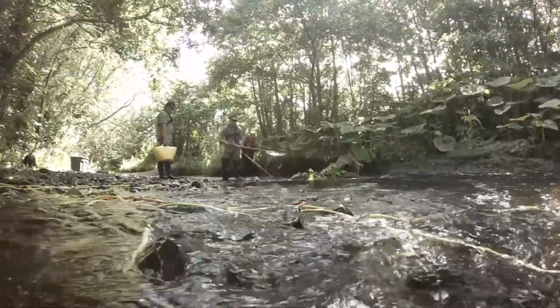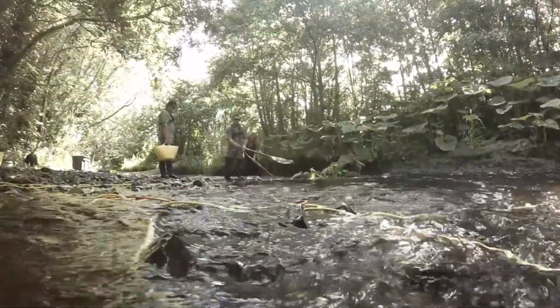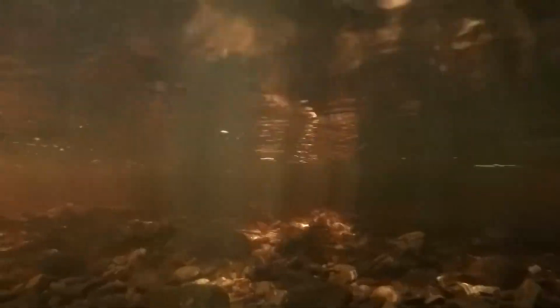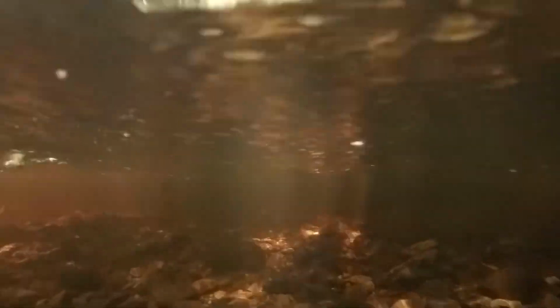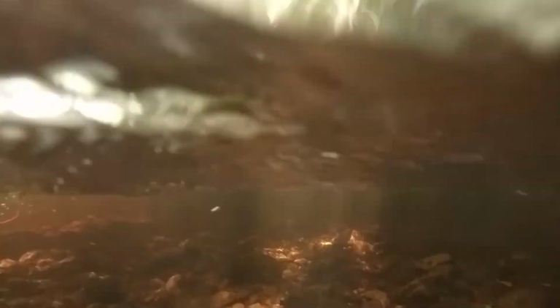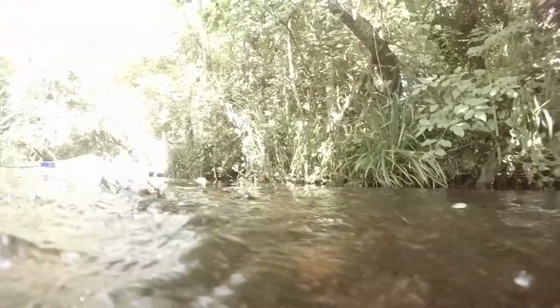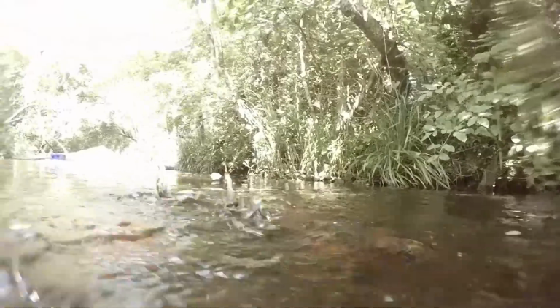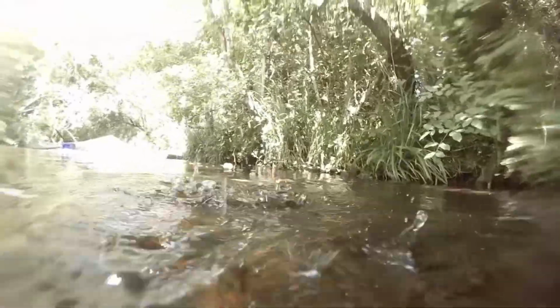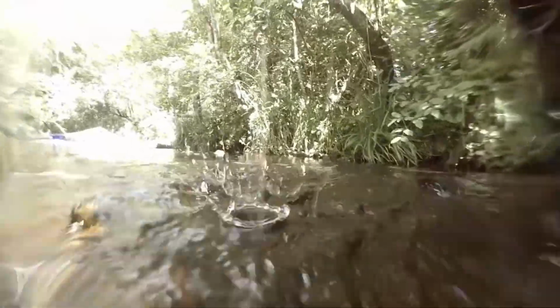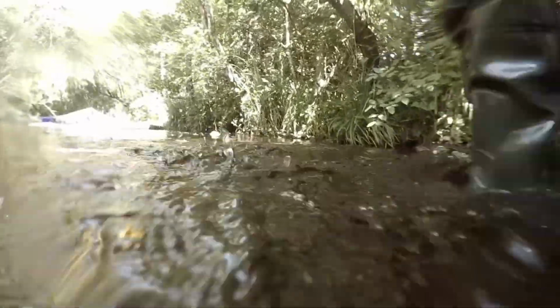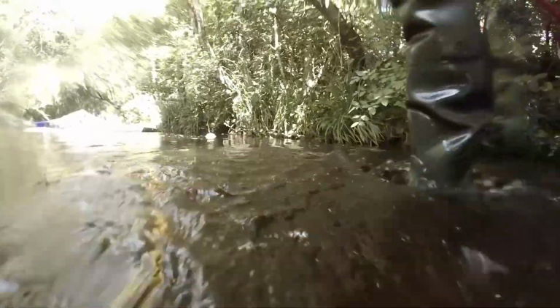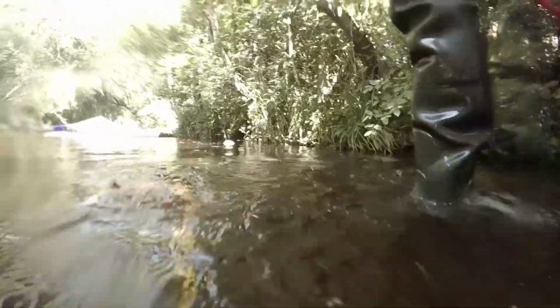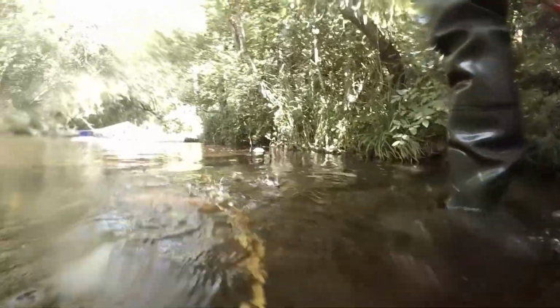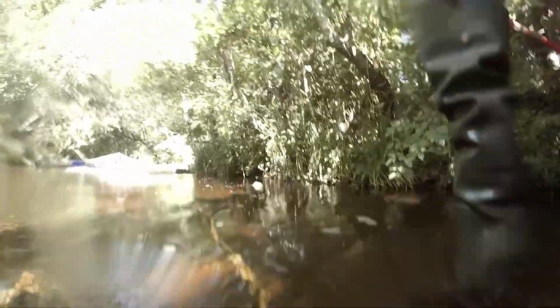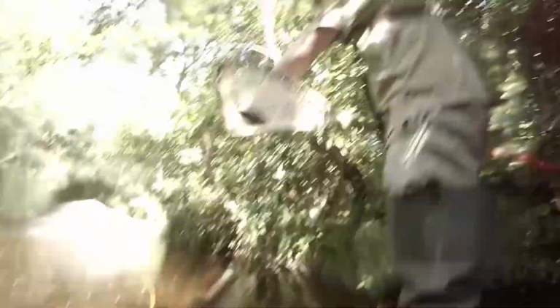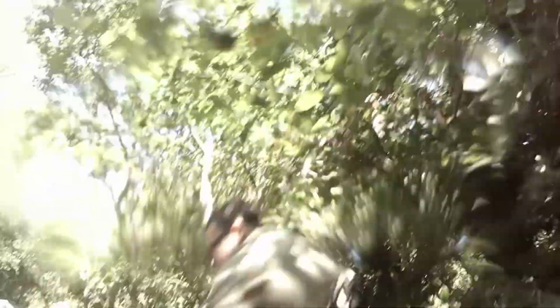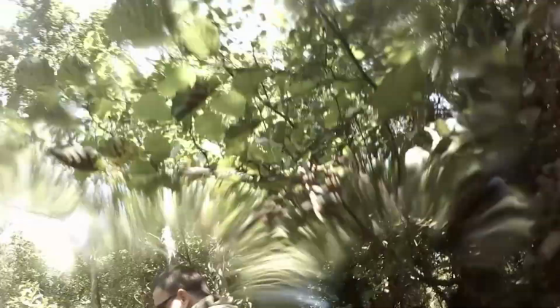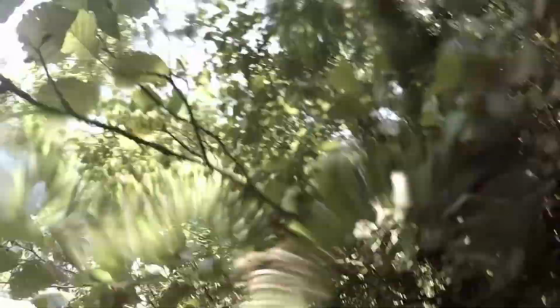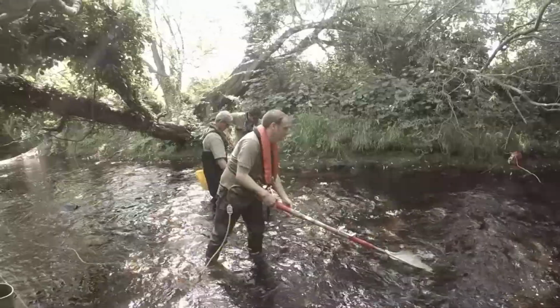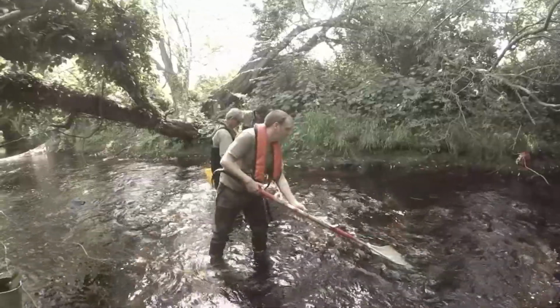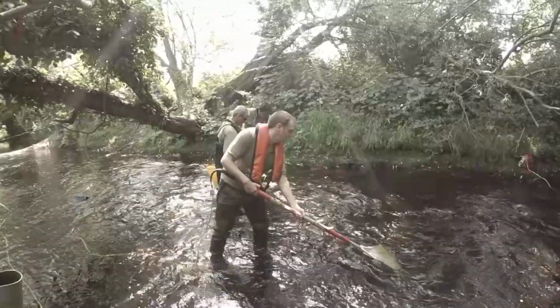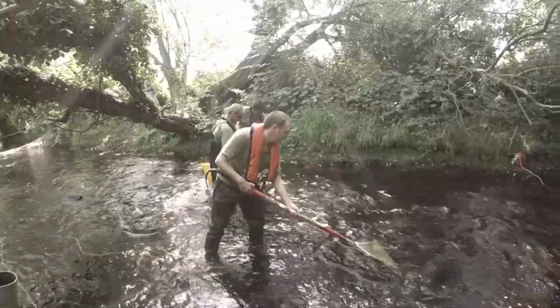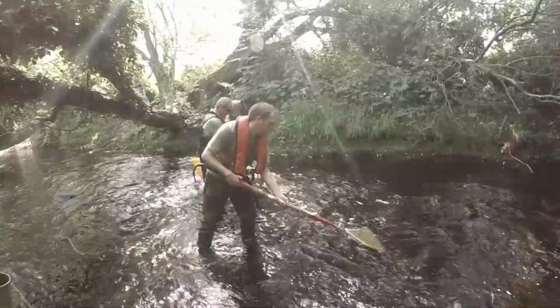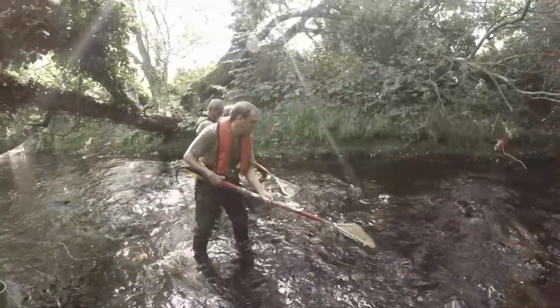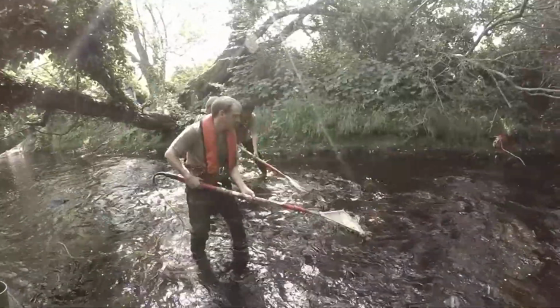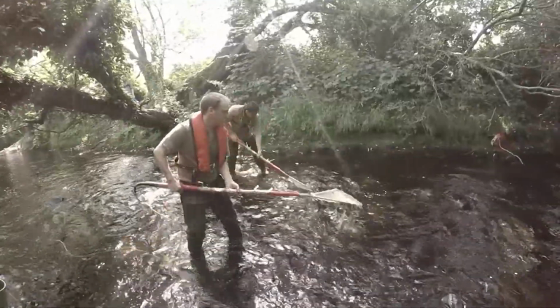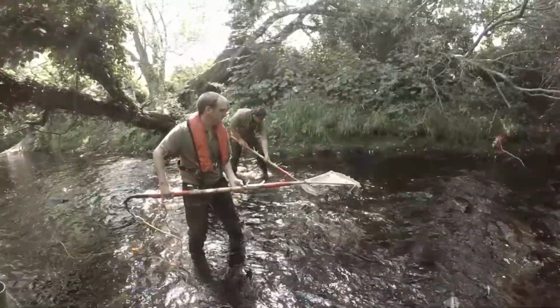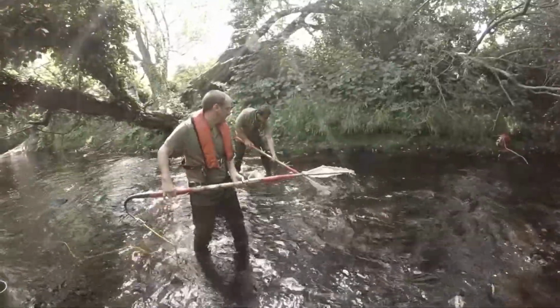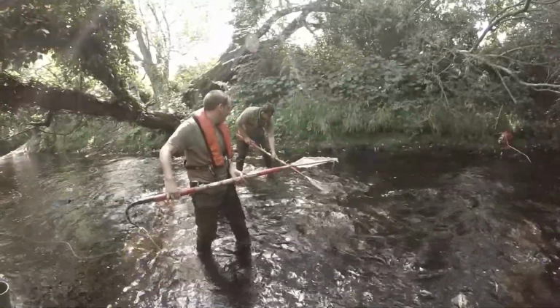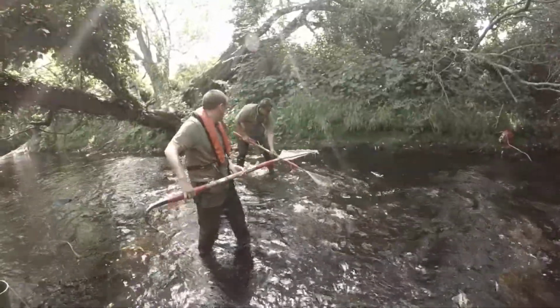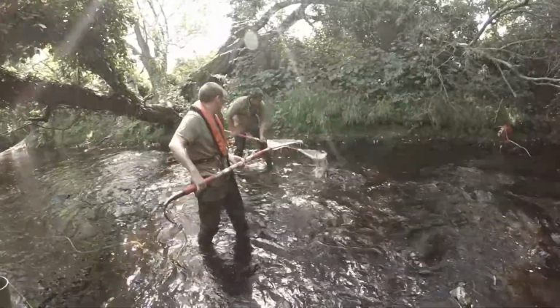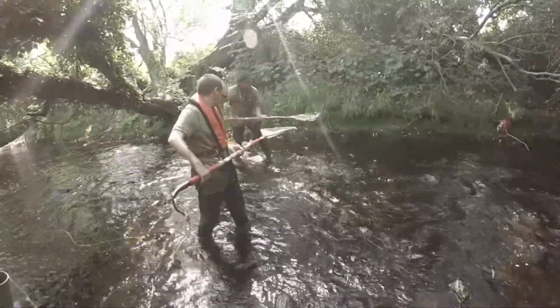IFI use electrofishing to monitor fish in rivers. A riffle such as this is perfect habitat for salmon fry.